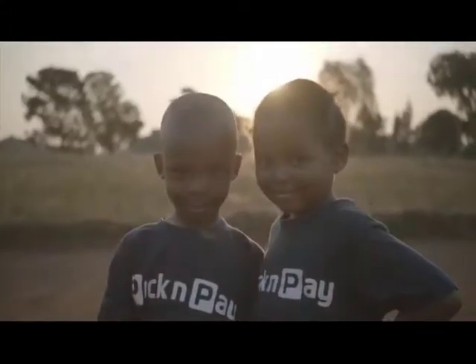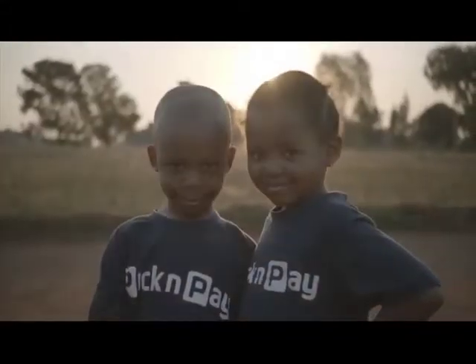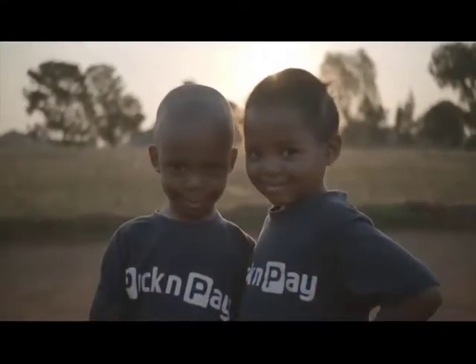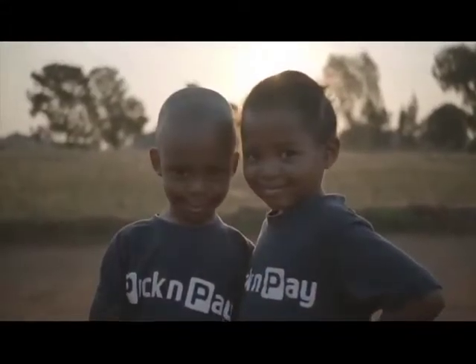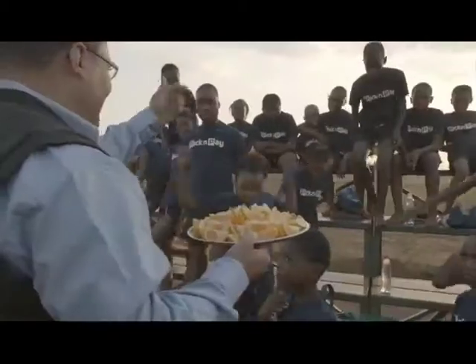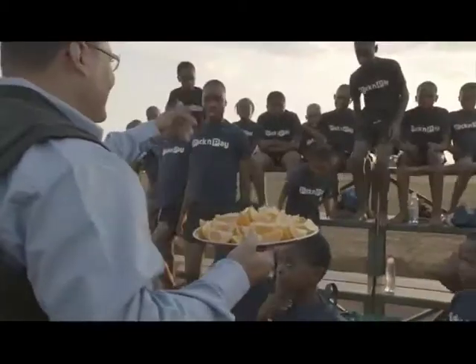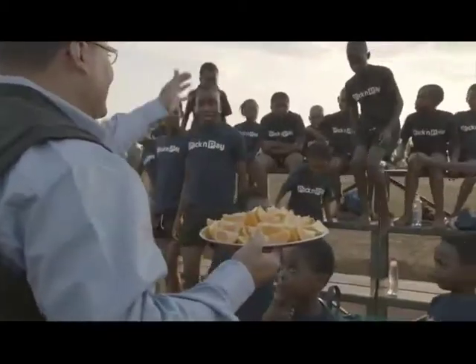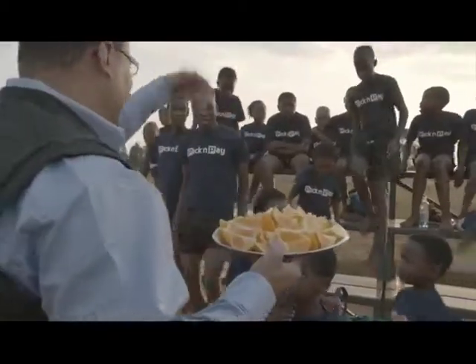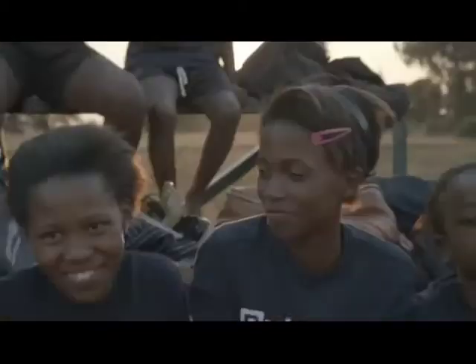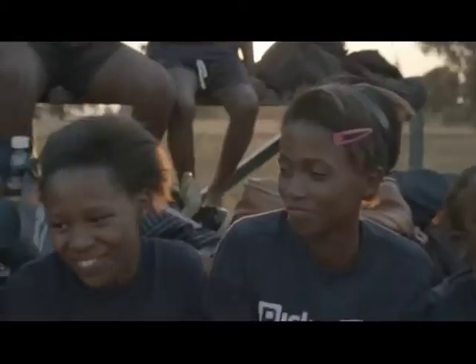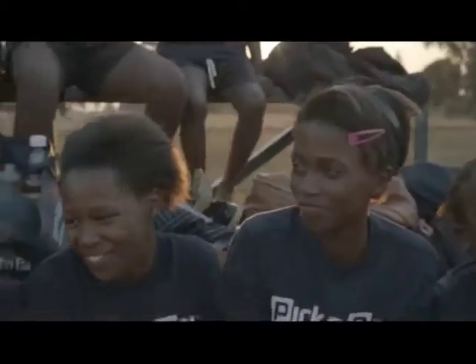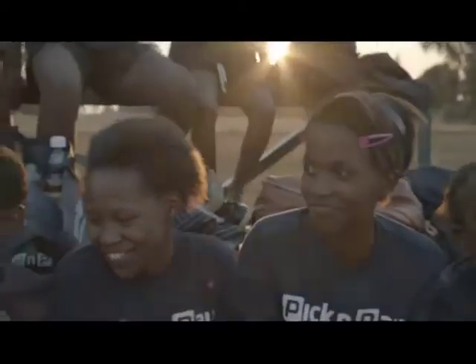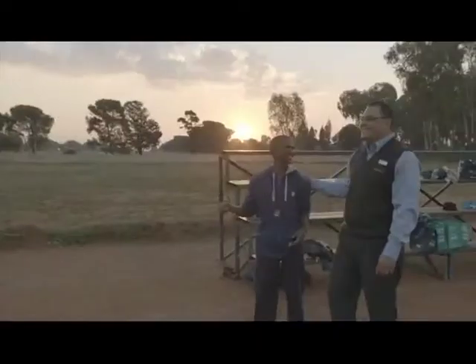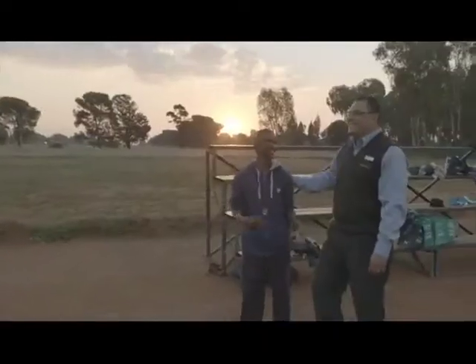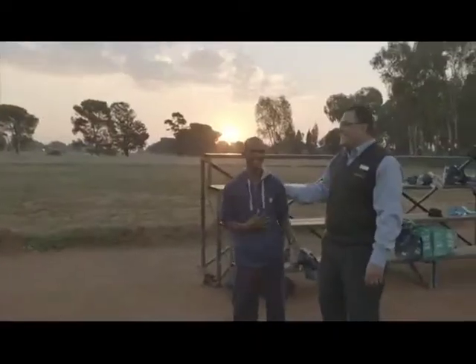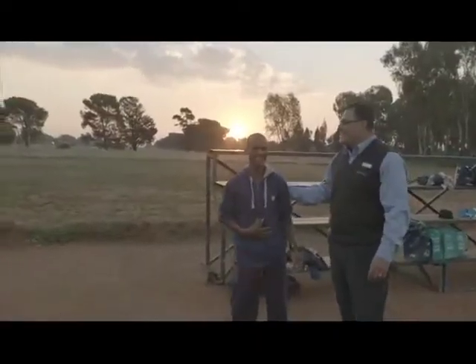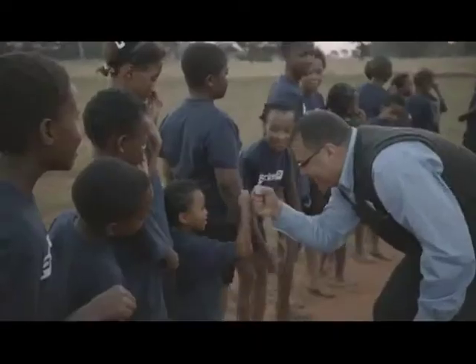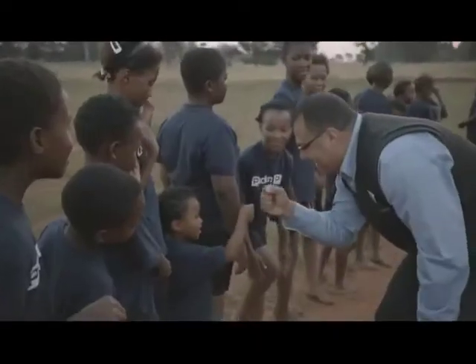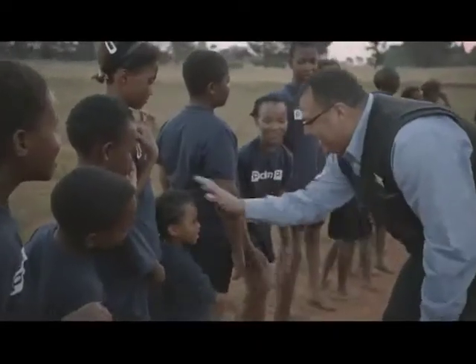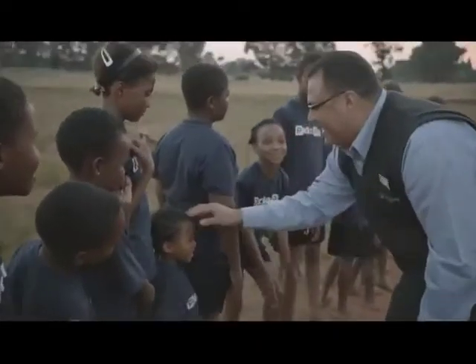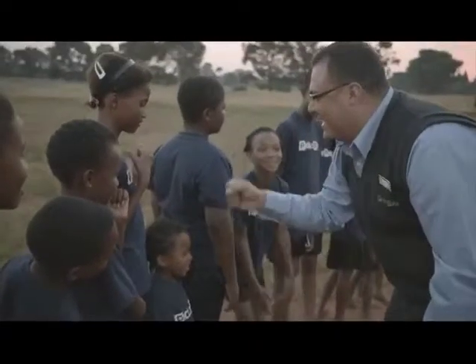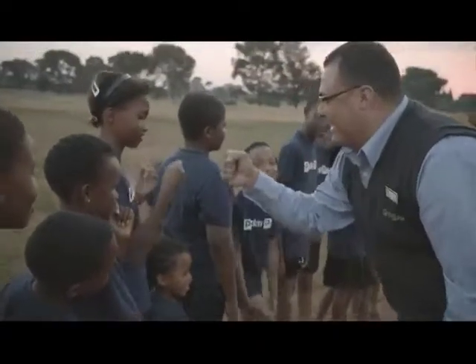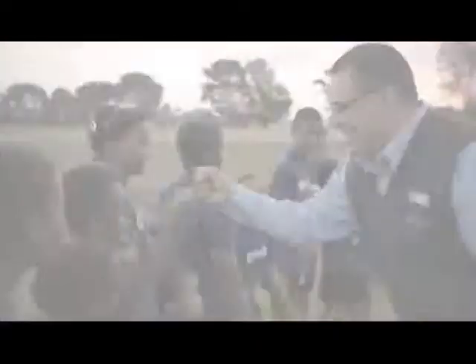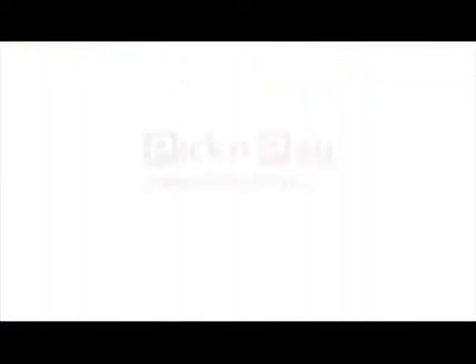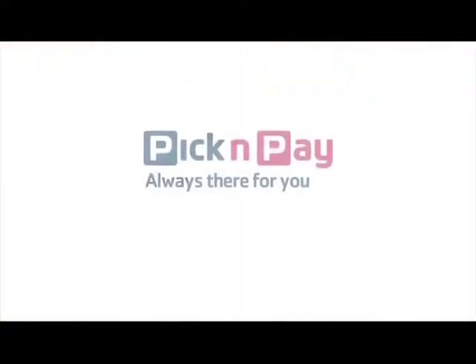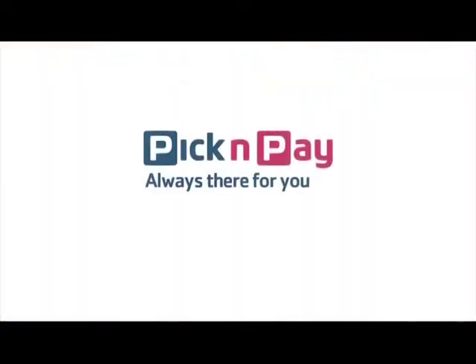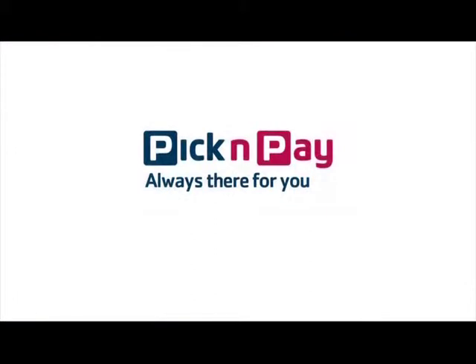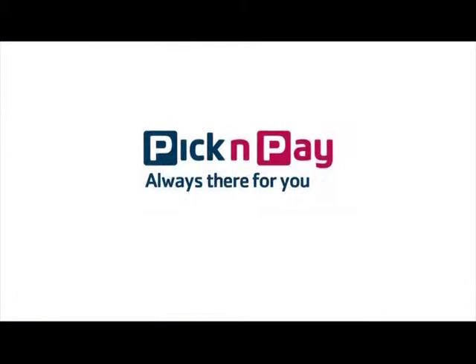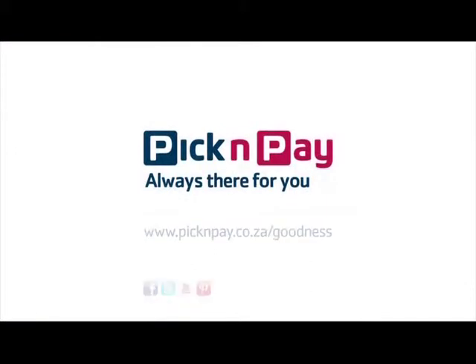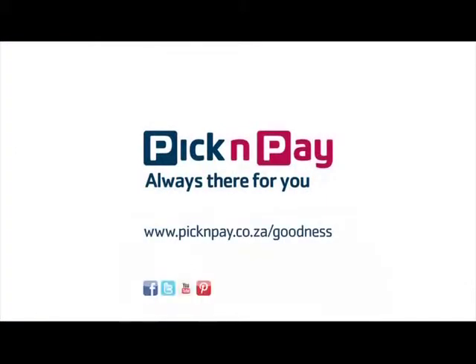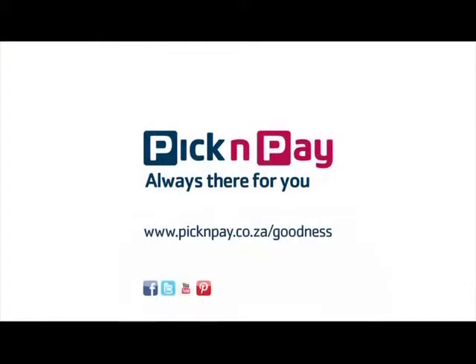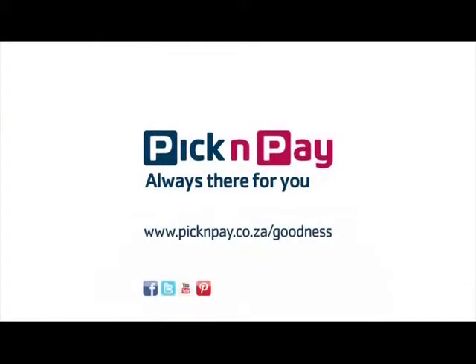Goodness can be found in encouraging greatness at the Junior Runners Academy in Soweto. Pick and Pay, always there for you.